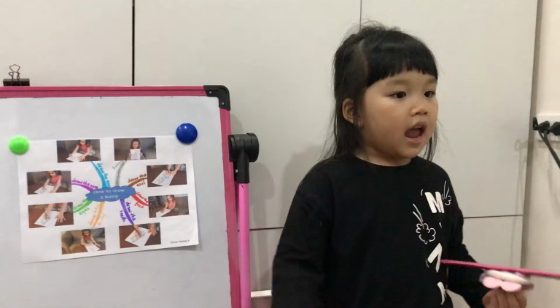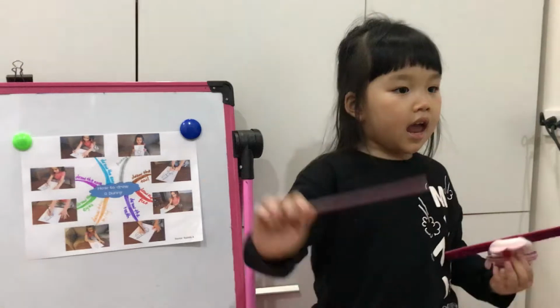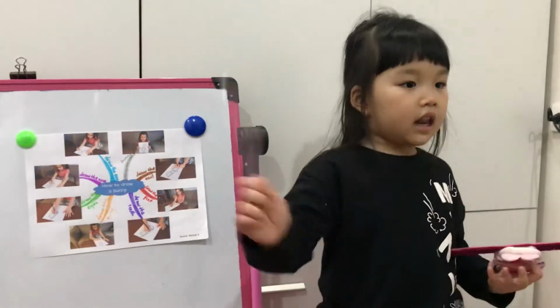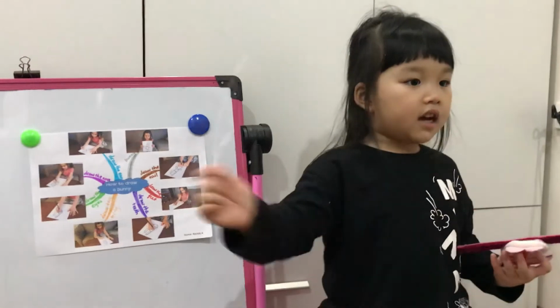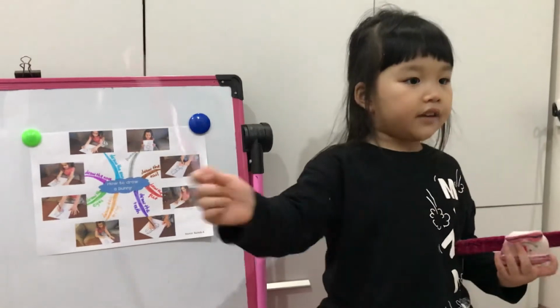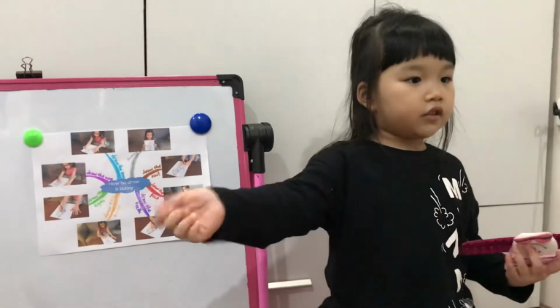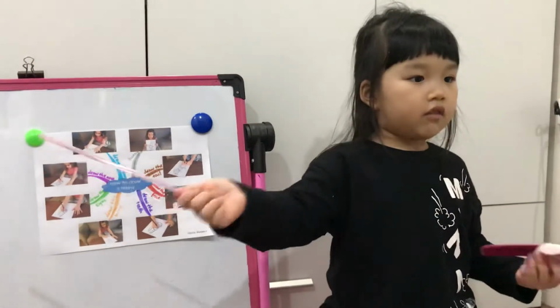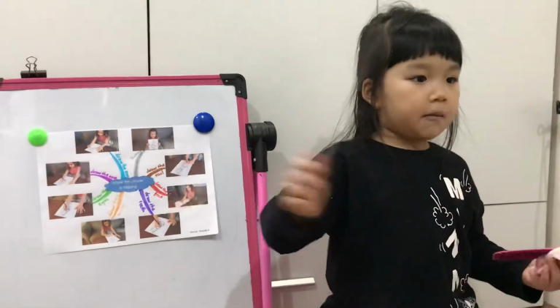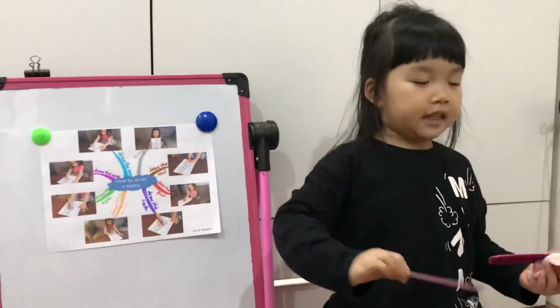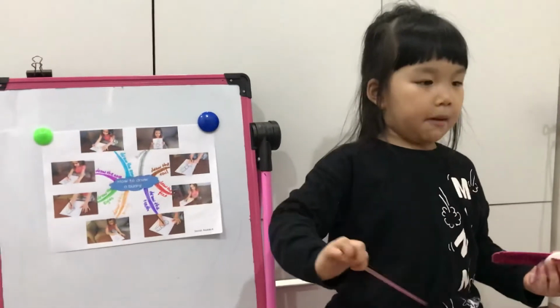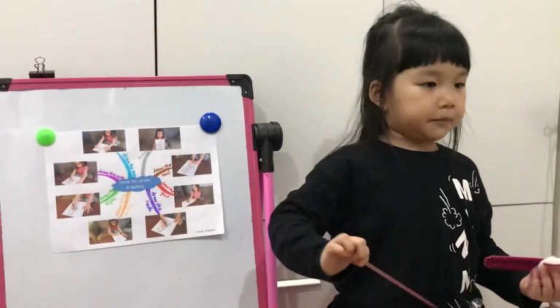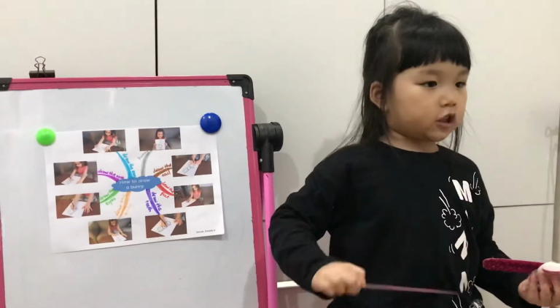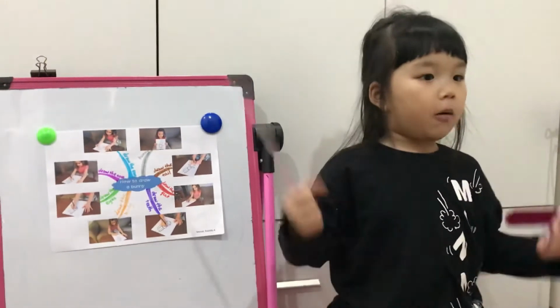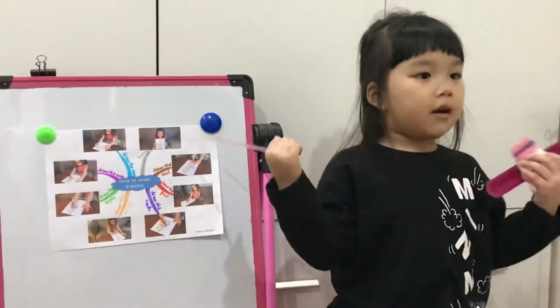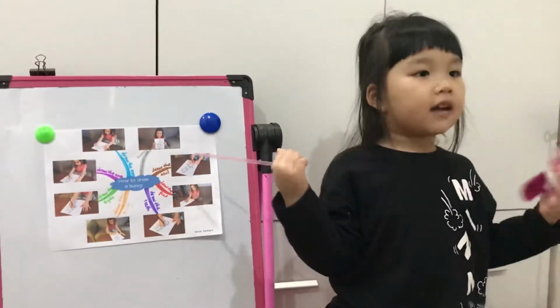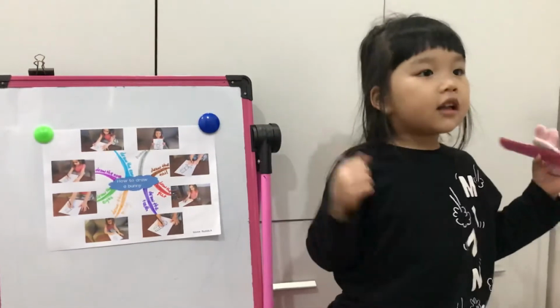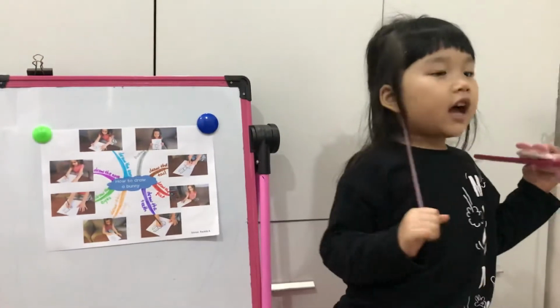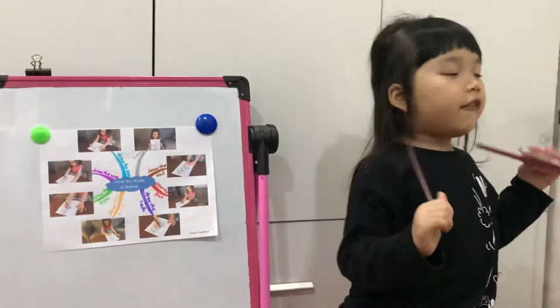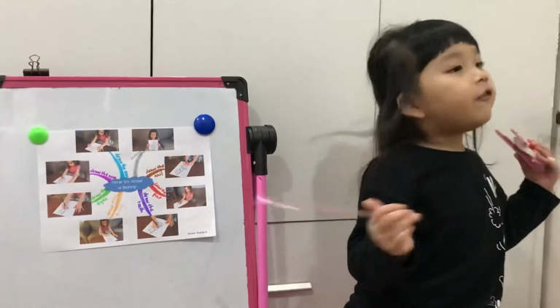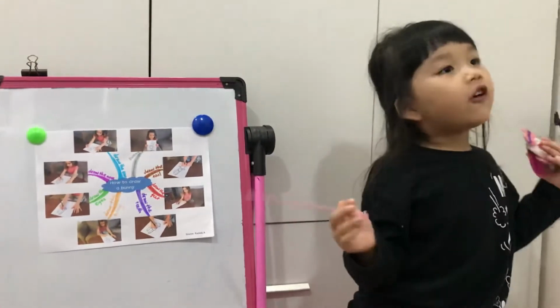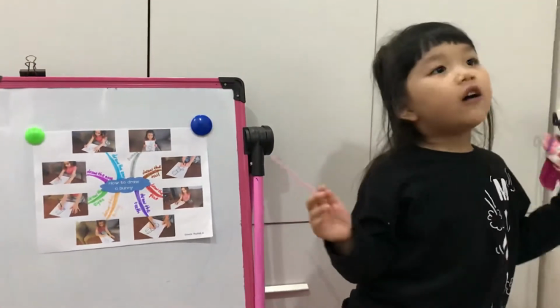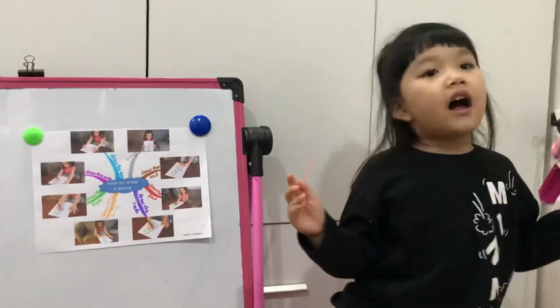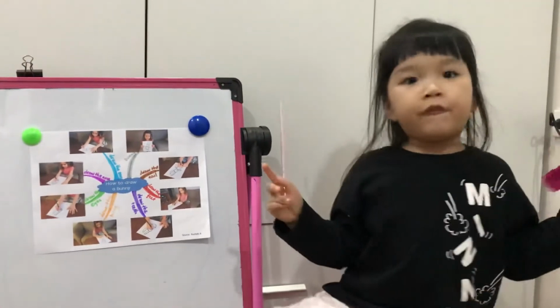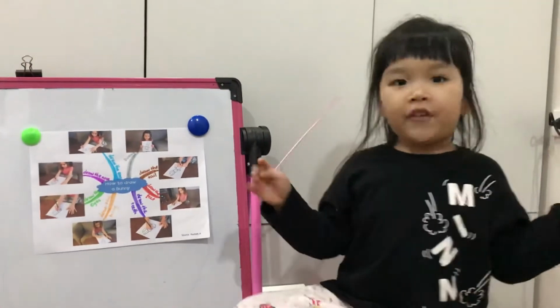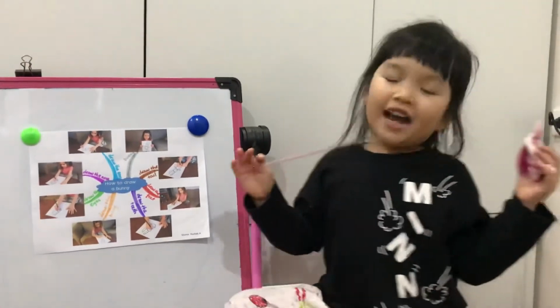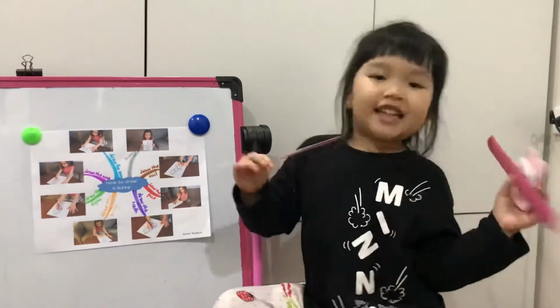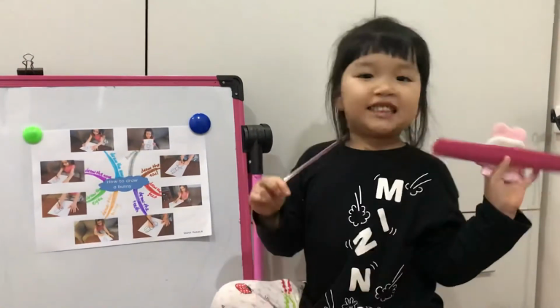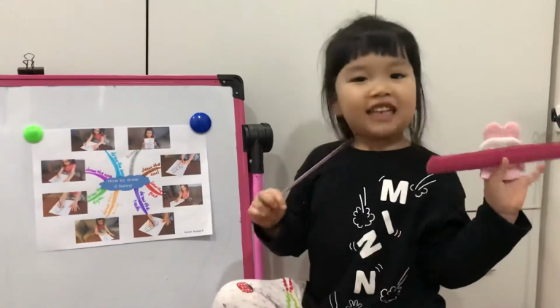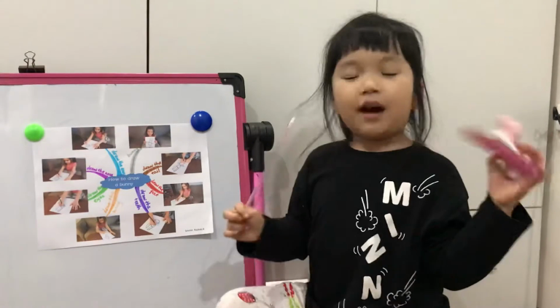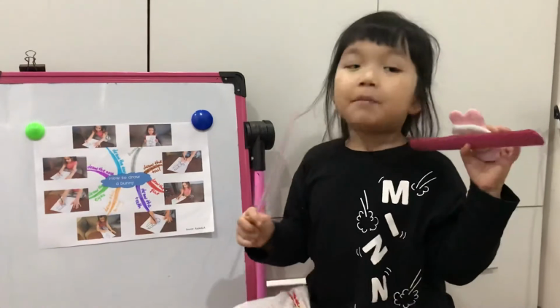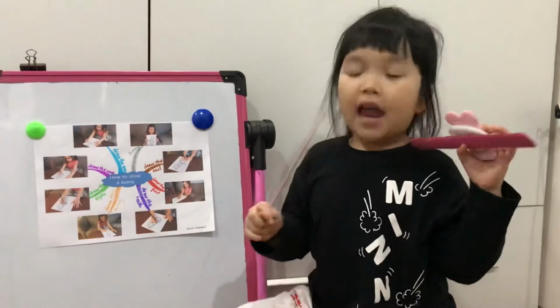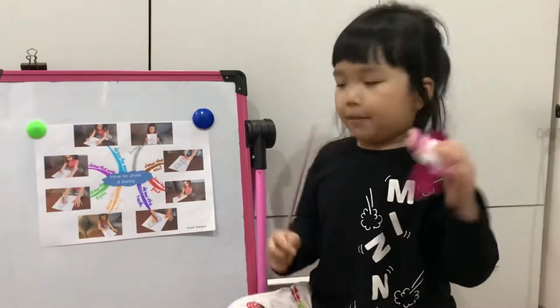Hello everyone. My name is Koma. I'm 5 years old. I'm happy.